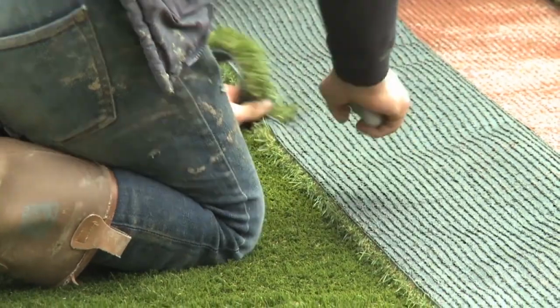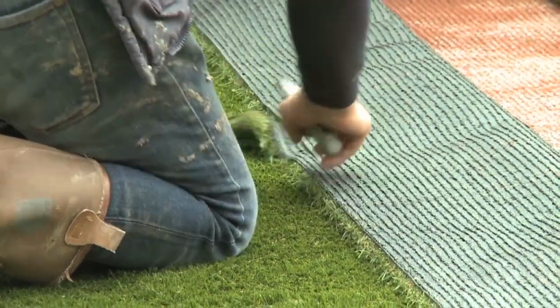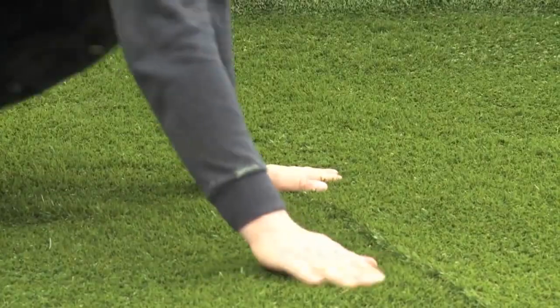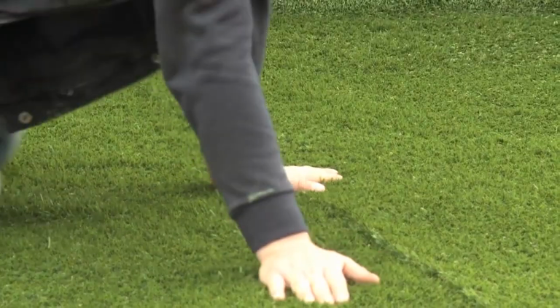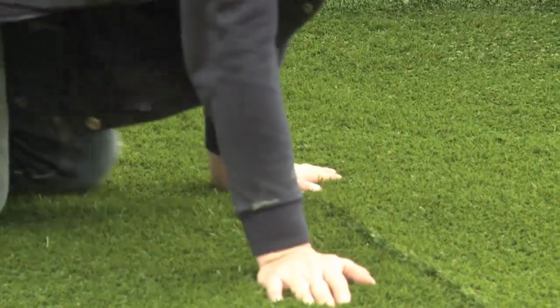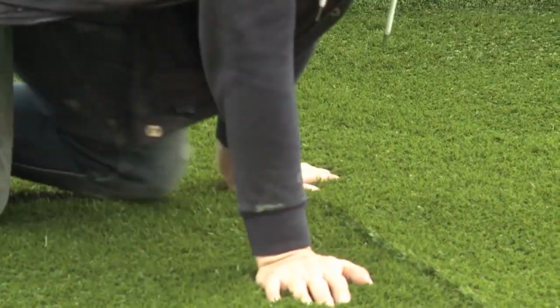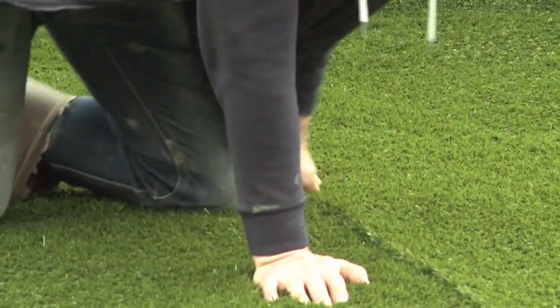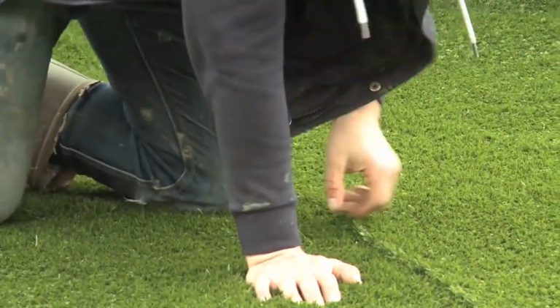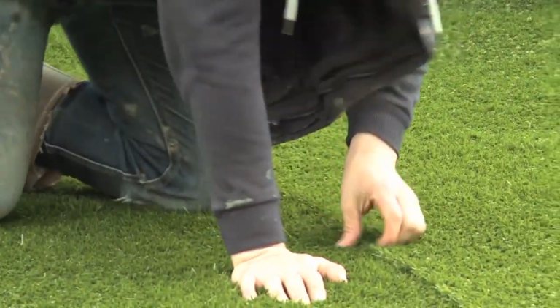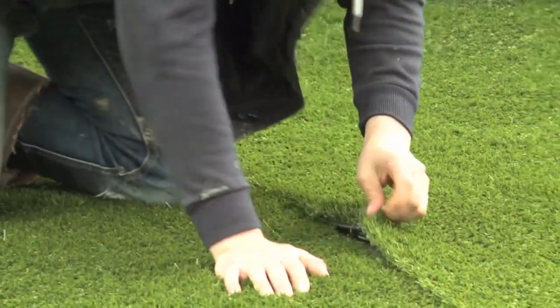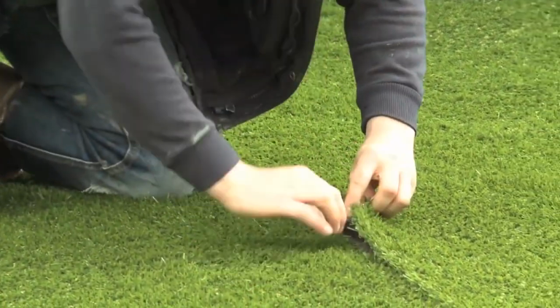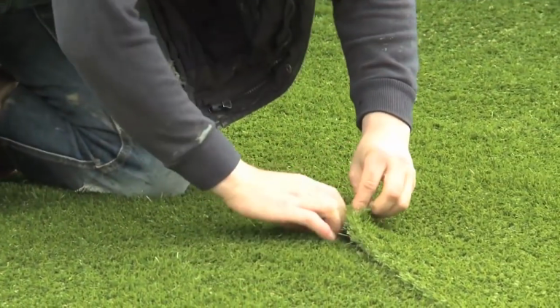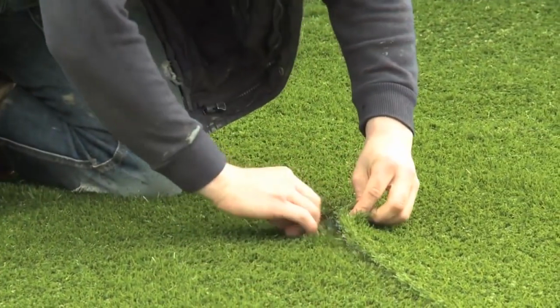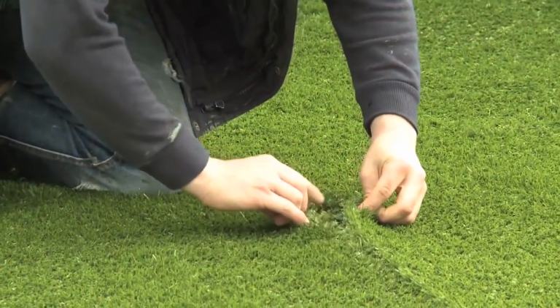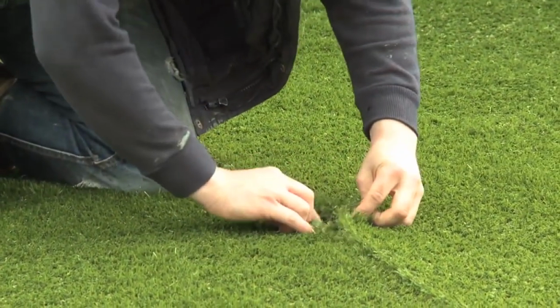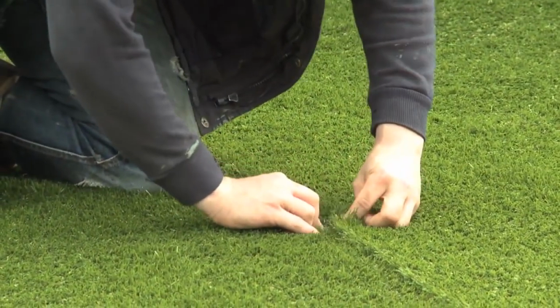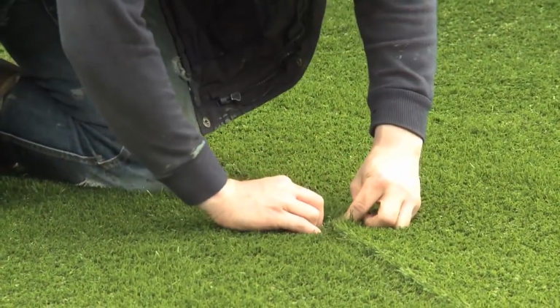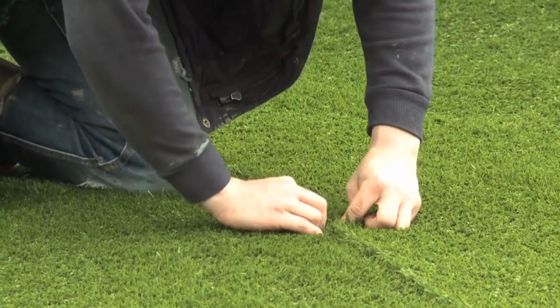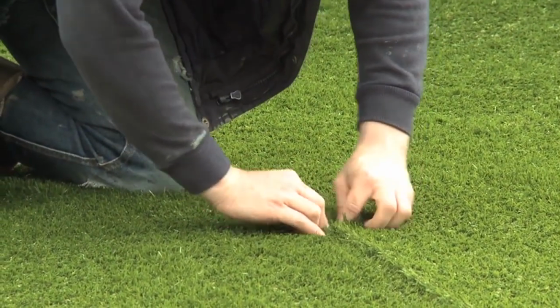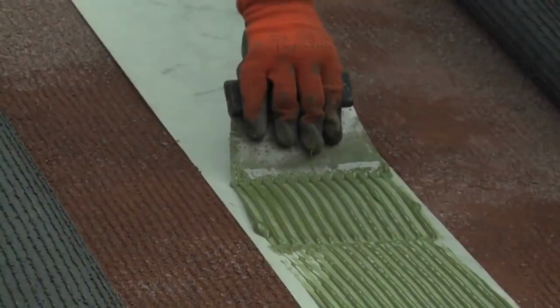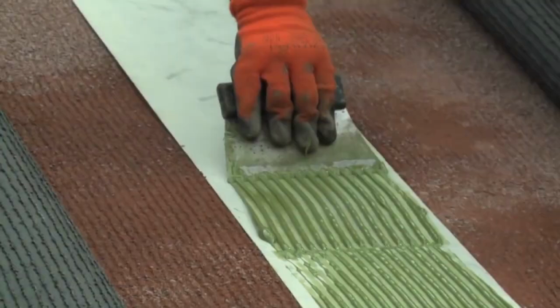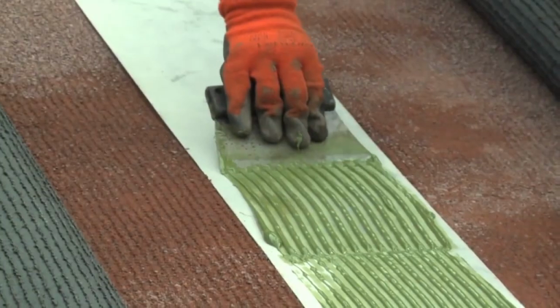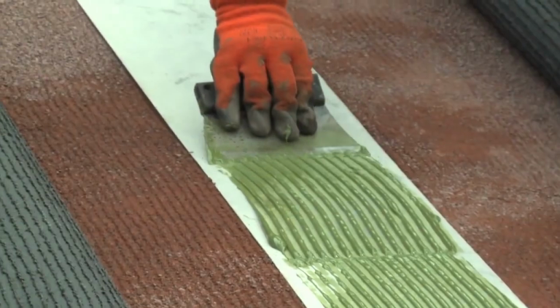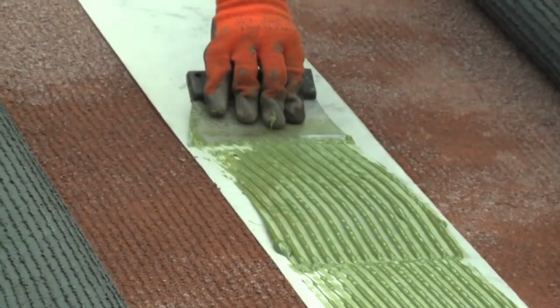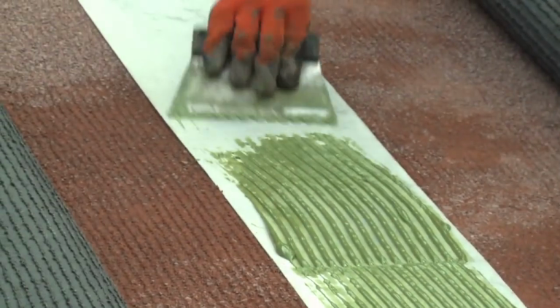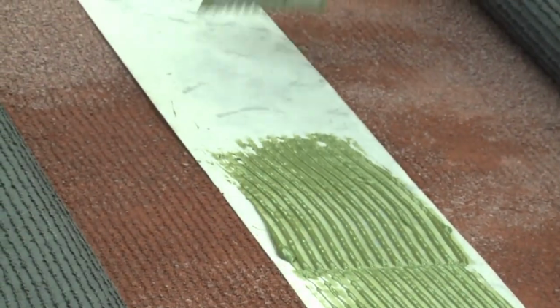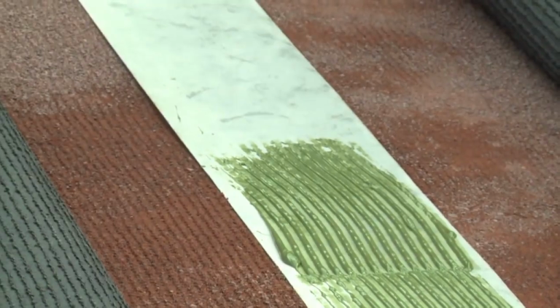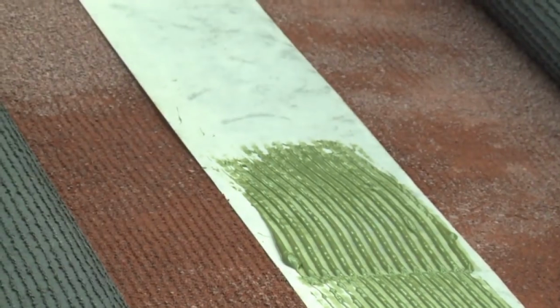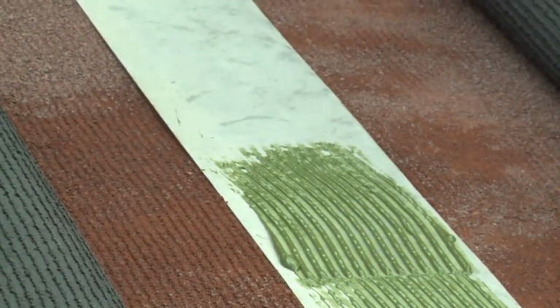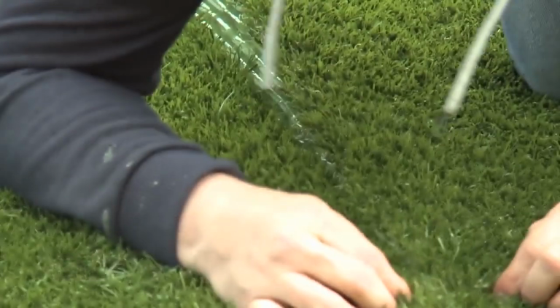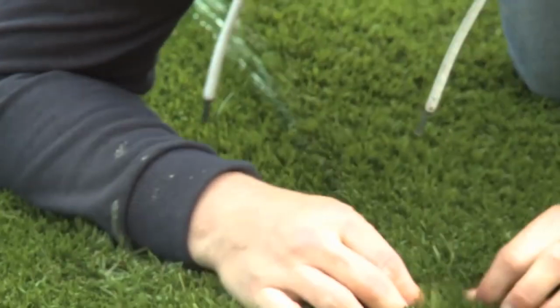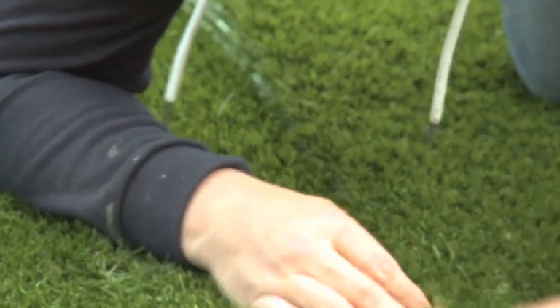Next up we actually placed the line marking, so in this case it was mainly for soccer use, but this can be specified for different sports depending on your needs.